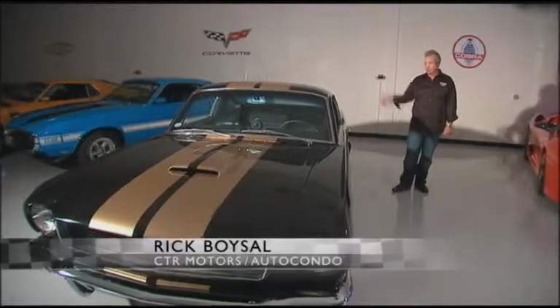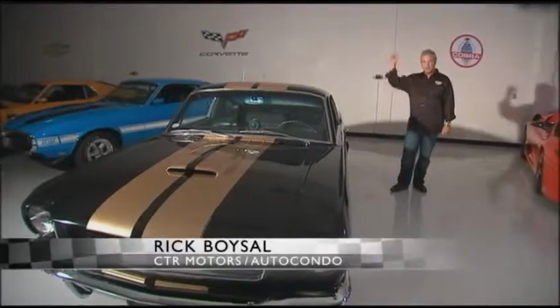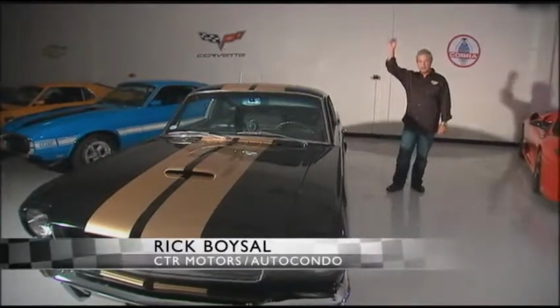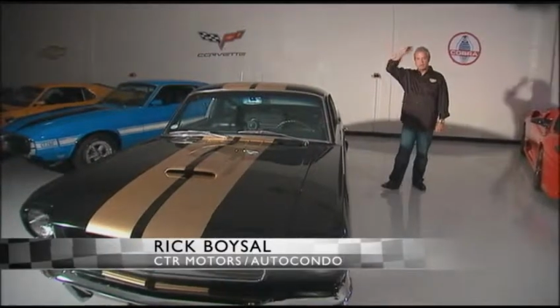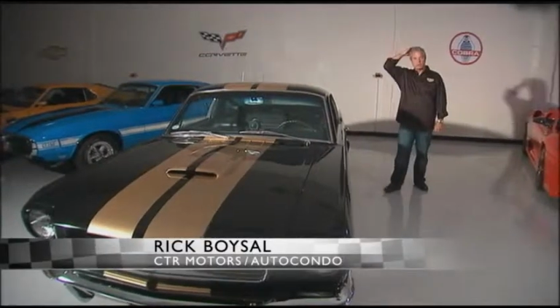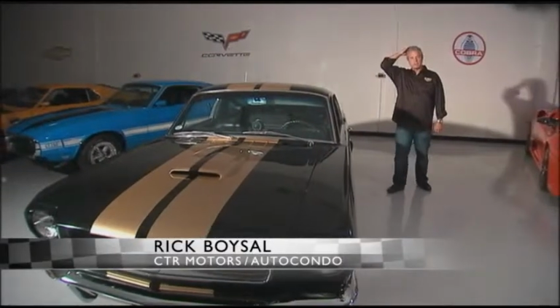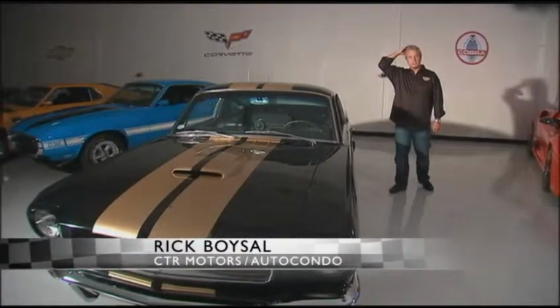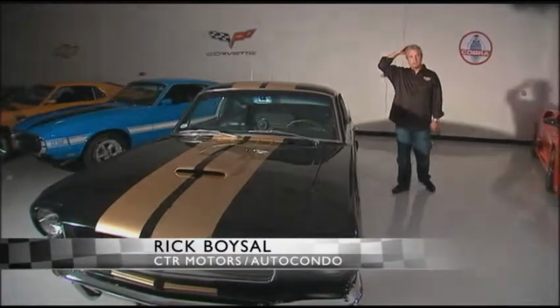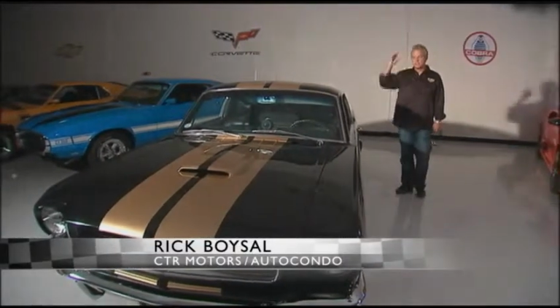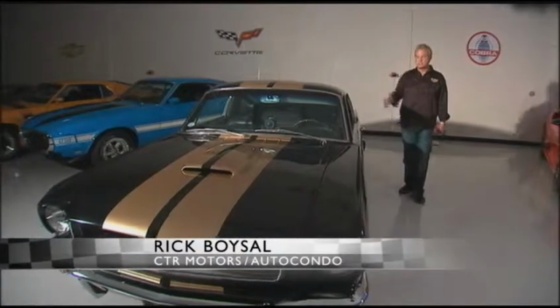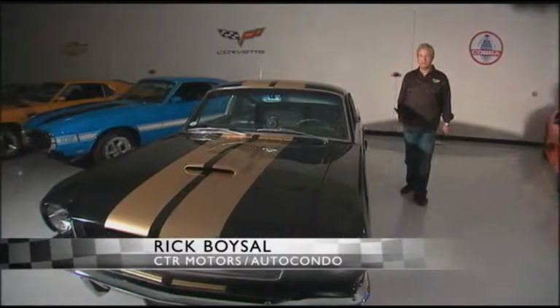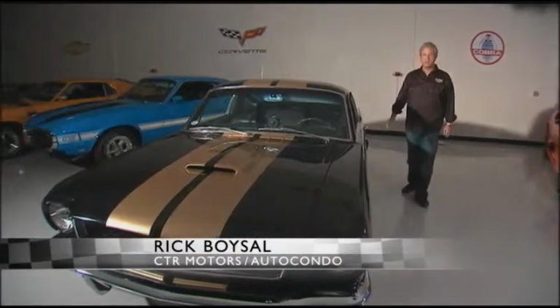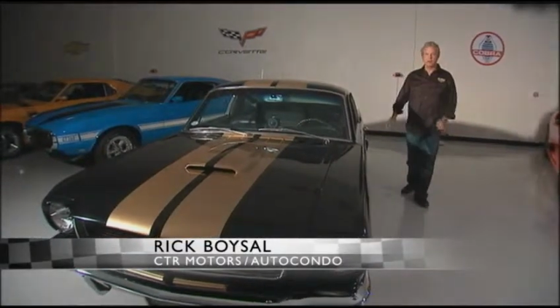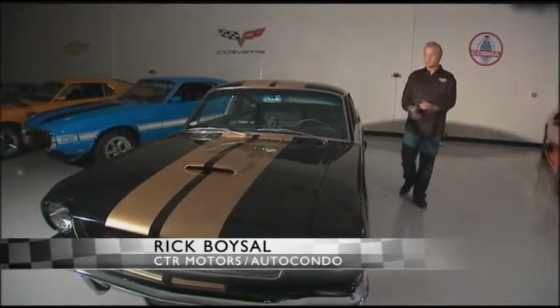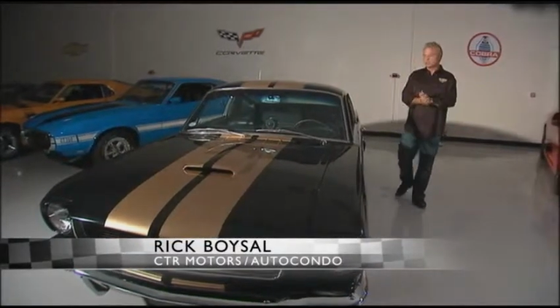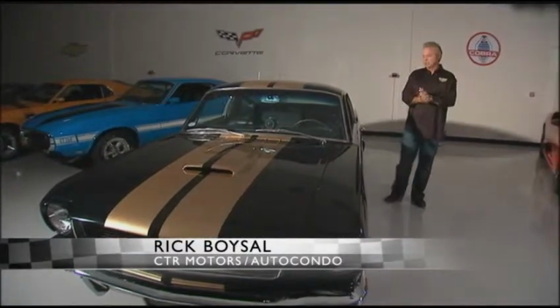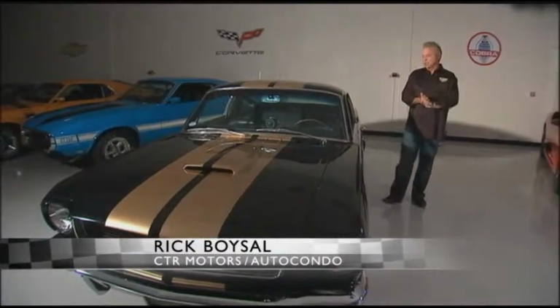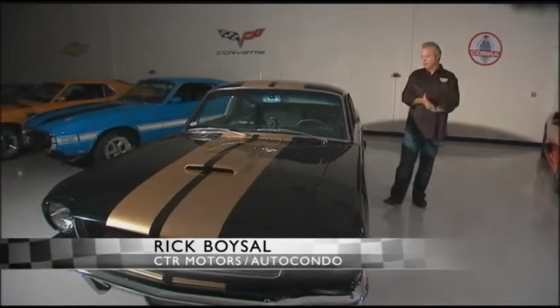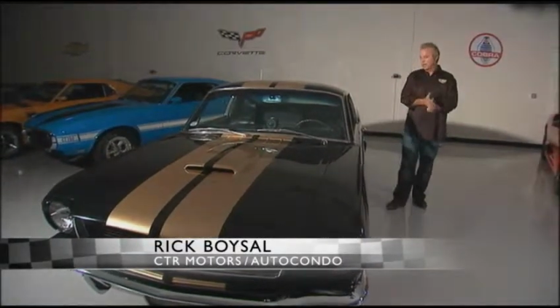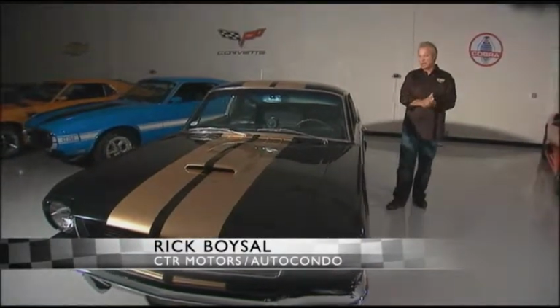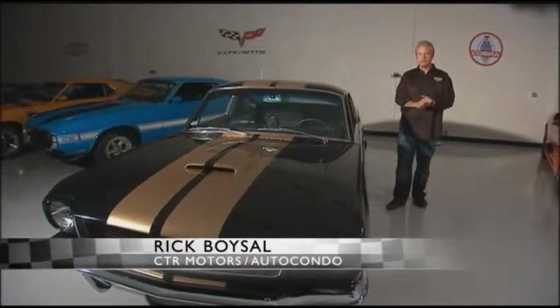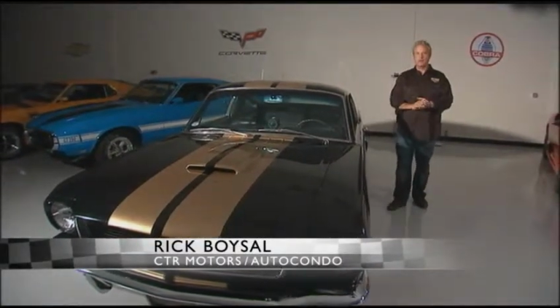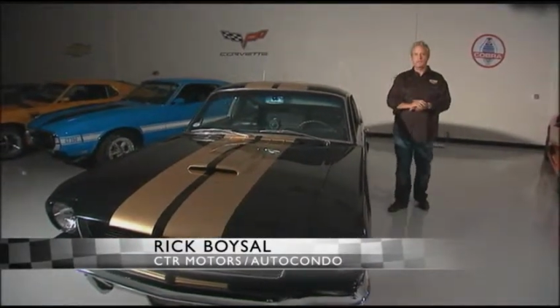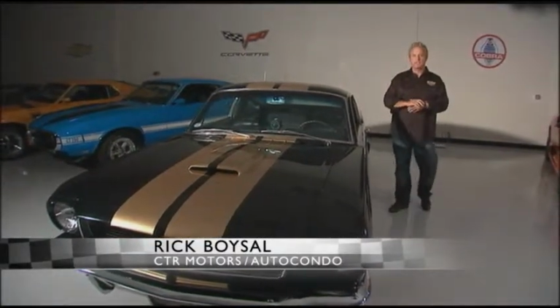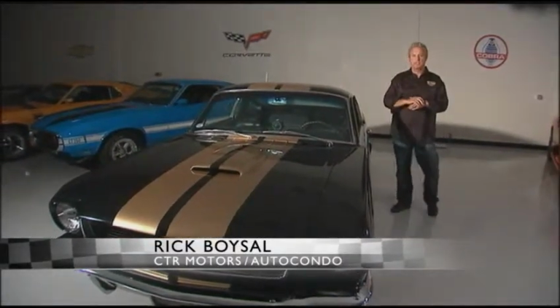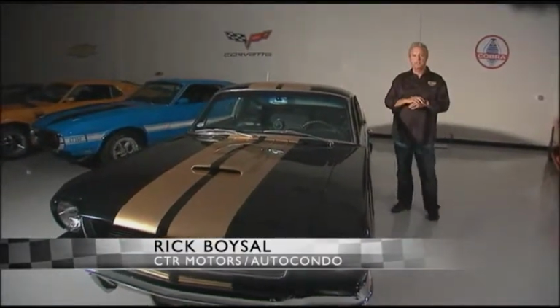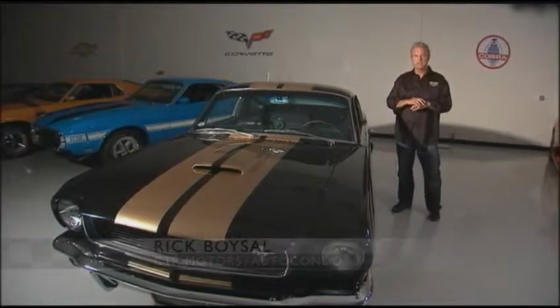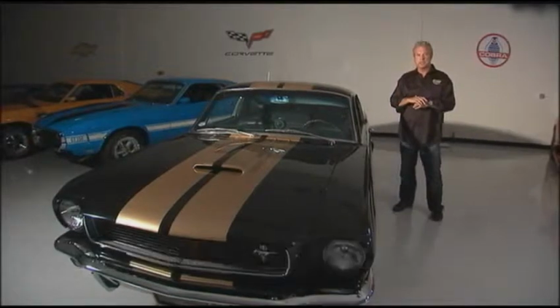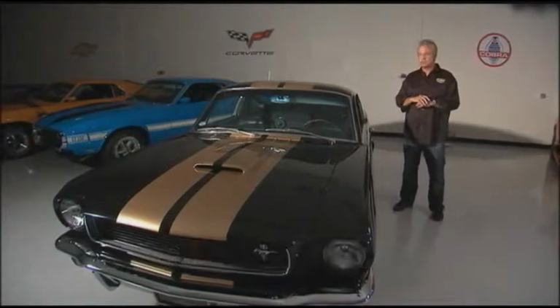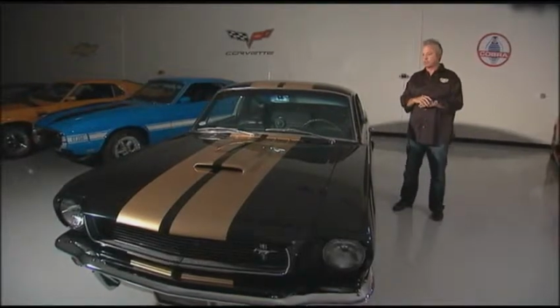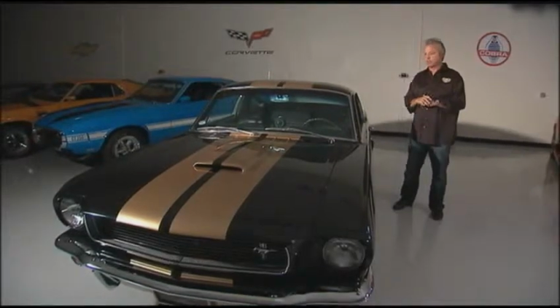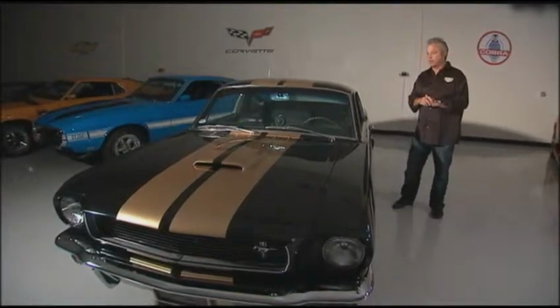Hi, I'm Rick Boissel with CTR Motors at the Auto Condon facility here in the San Francisco Bay Area.